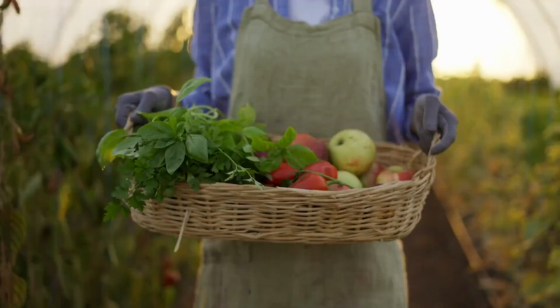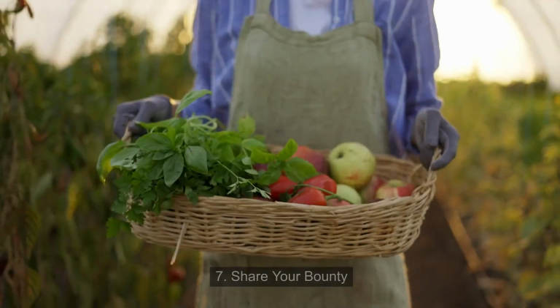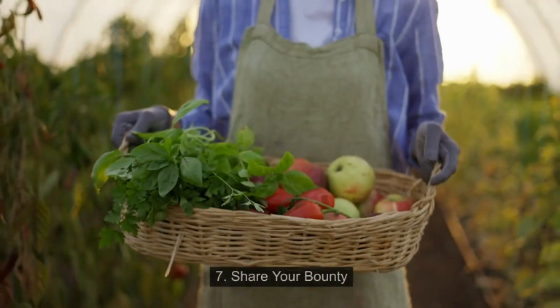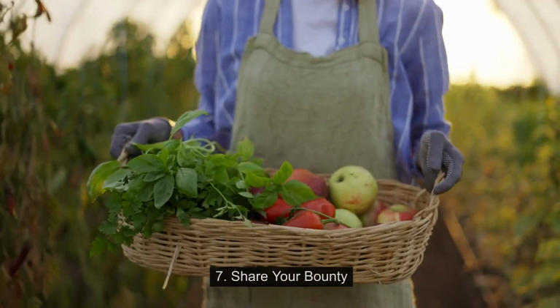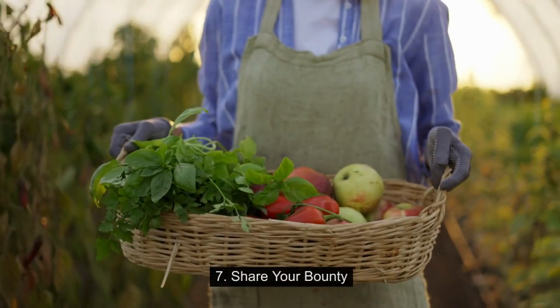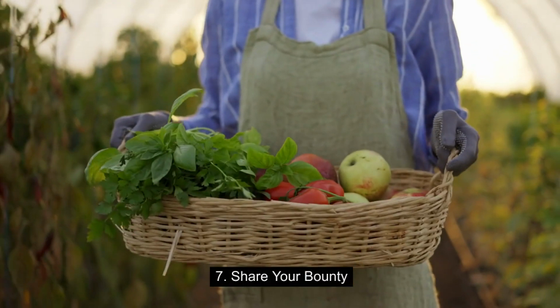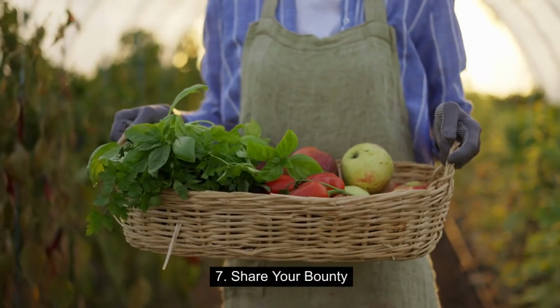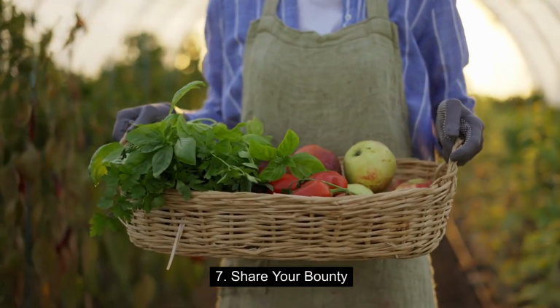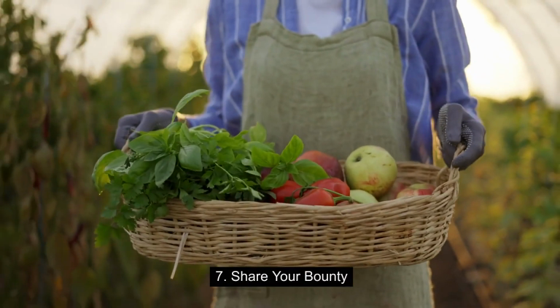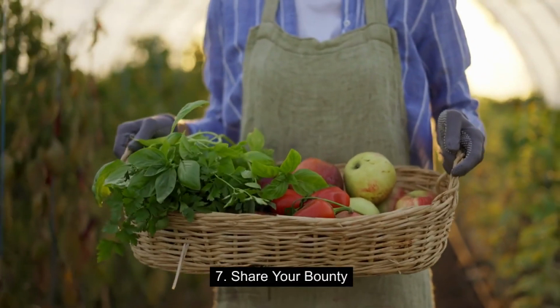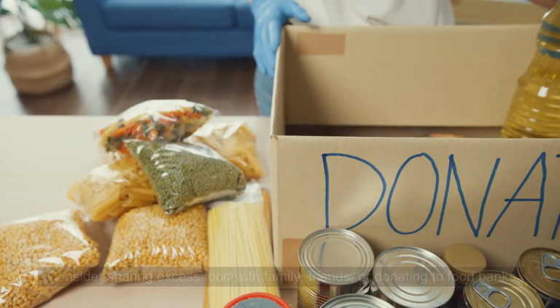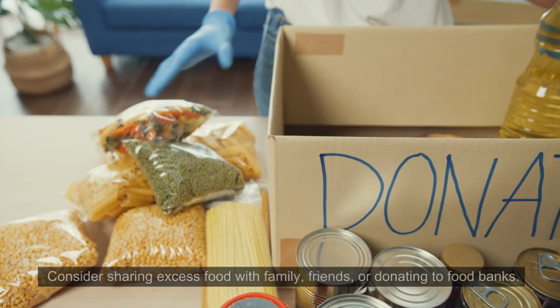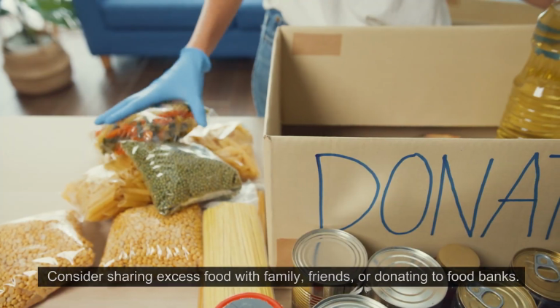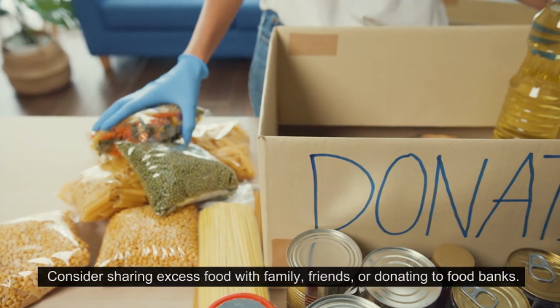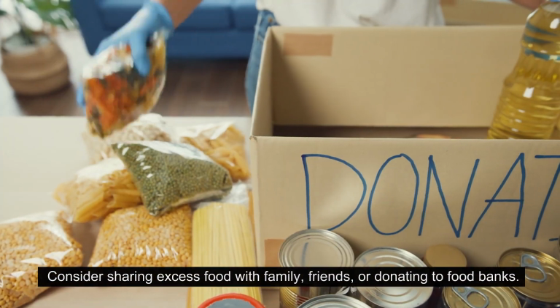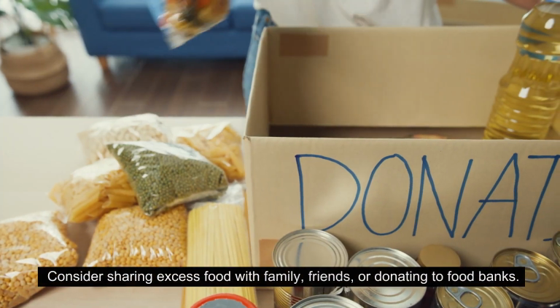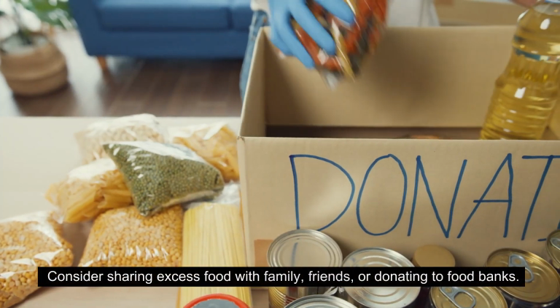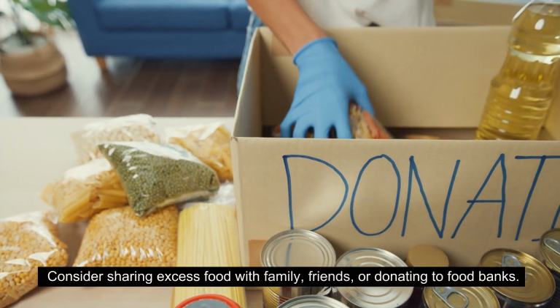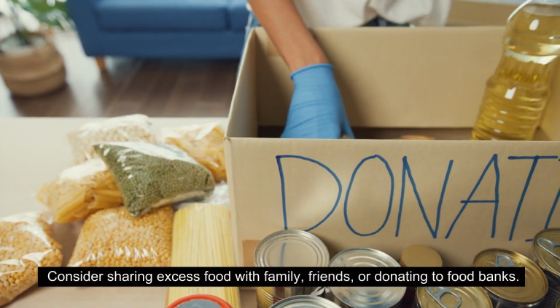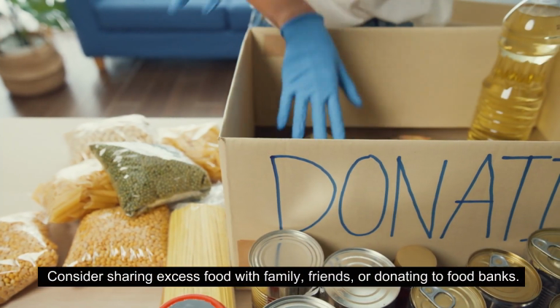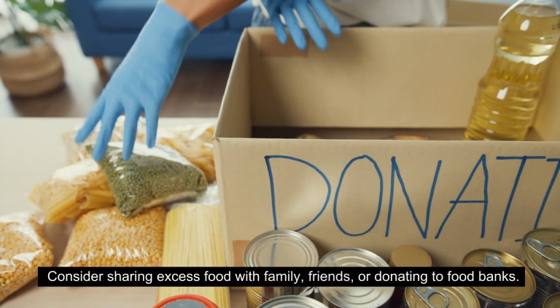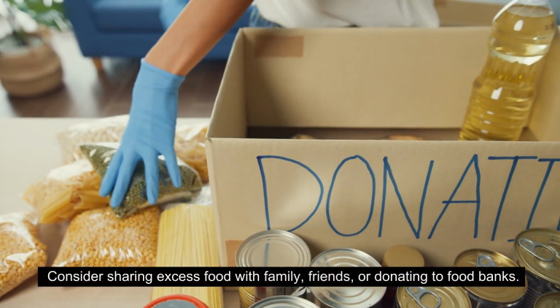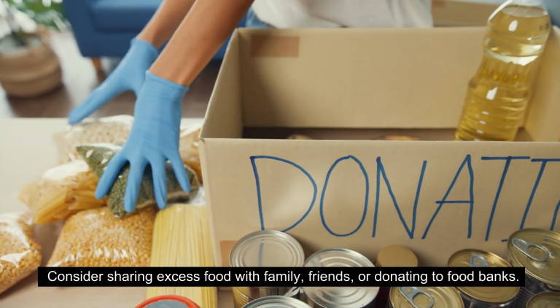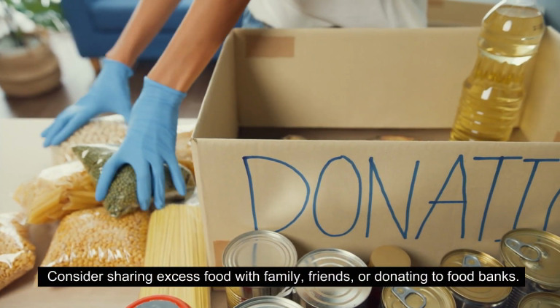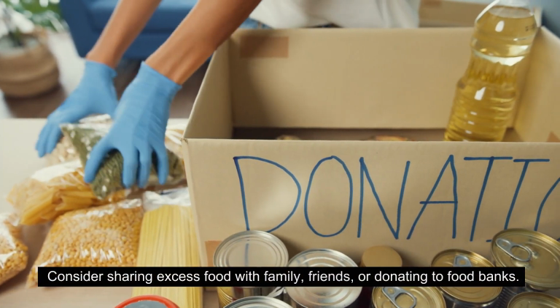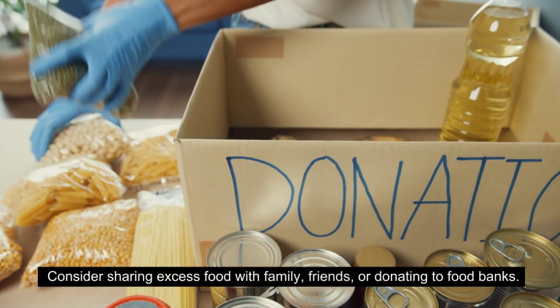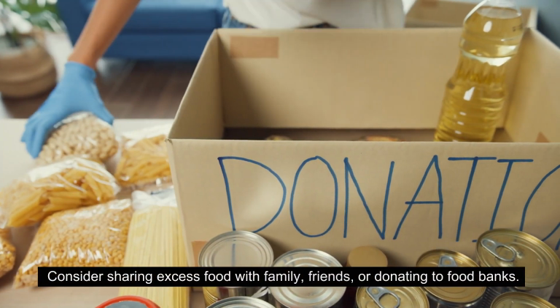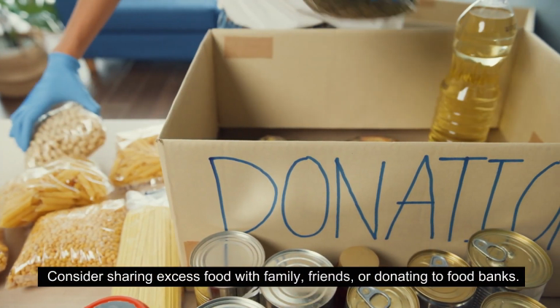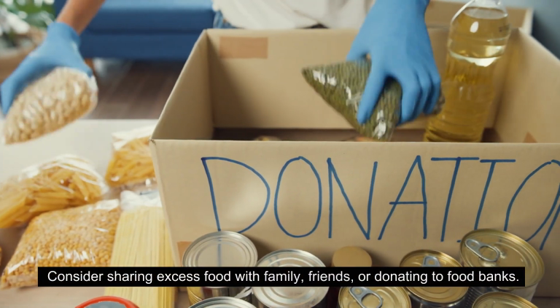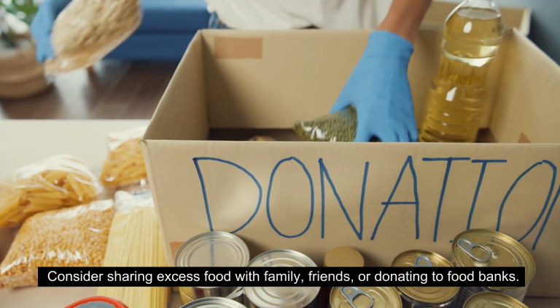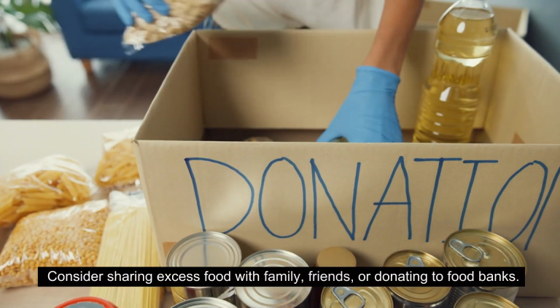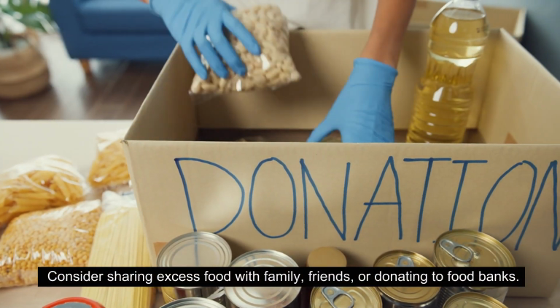7. Share your bounty. Consider sharing excess food with family, friends, or donating to food banks.